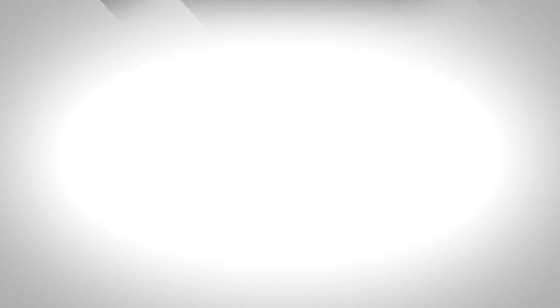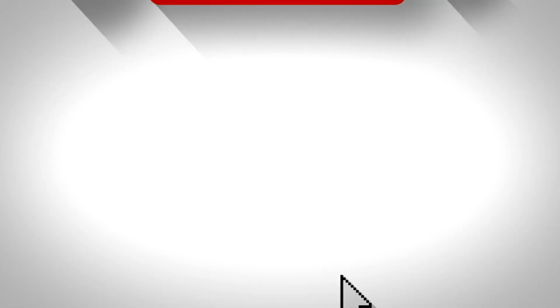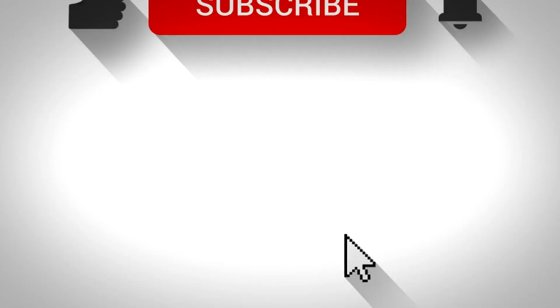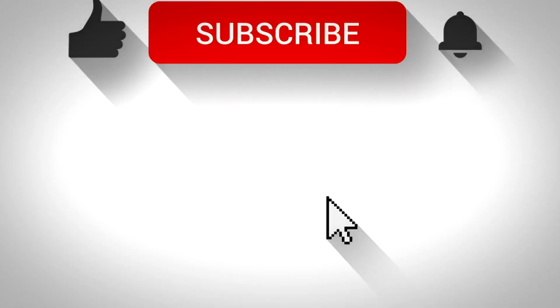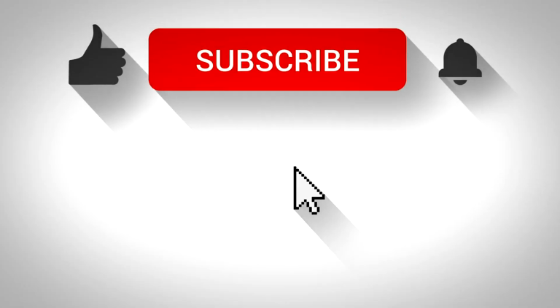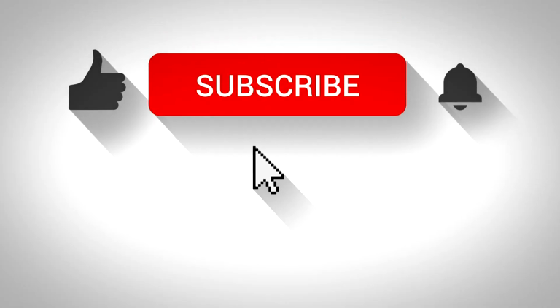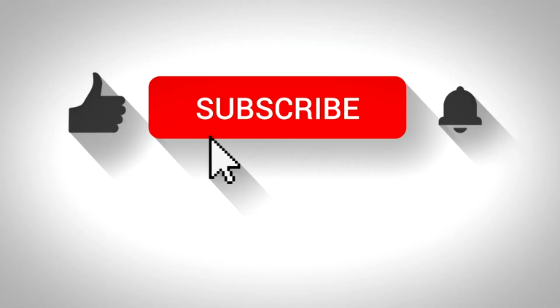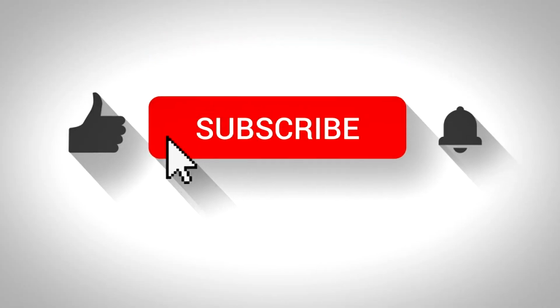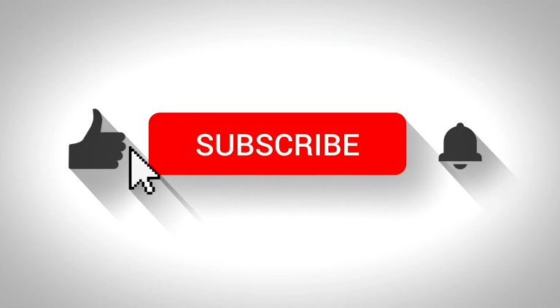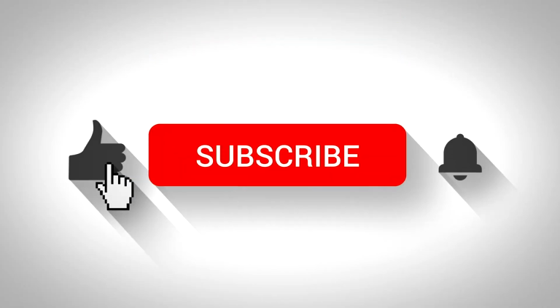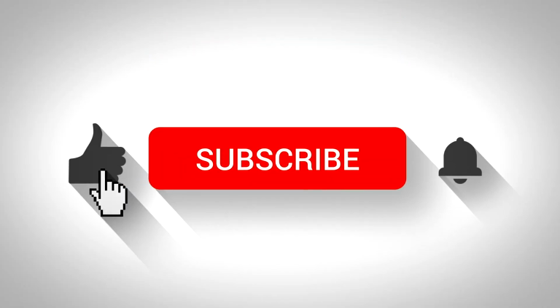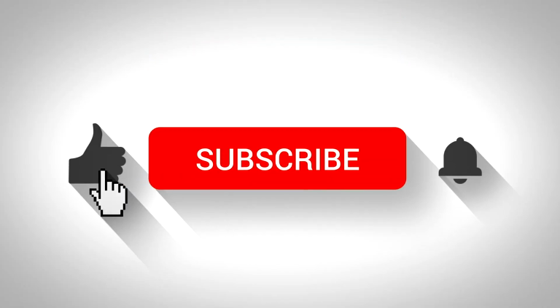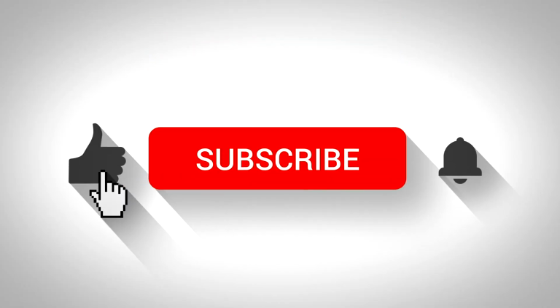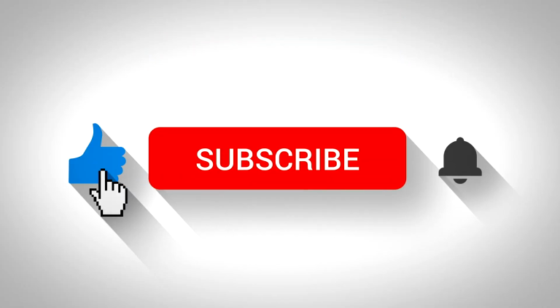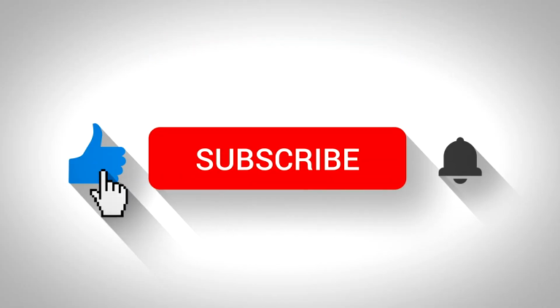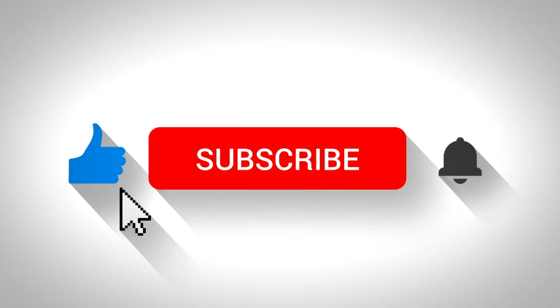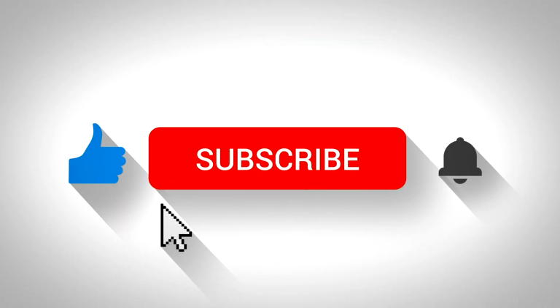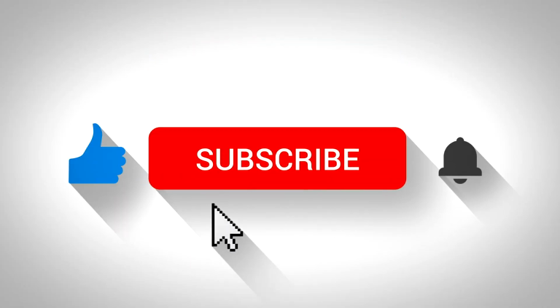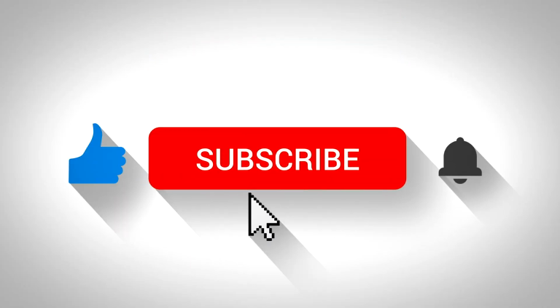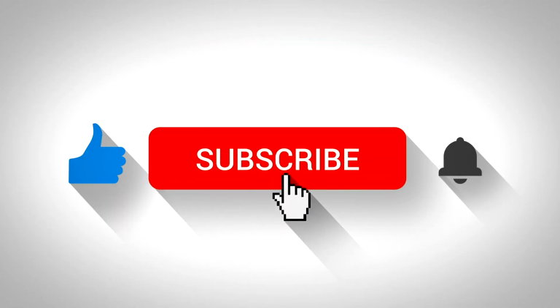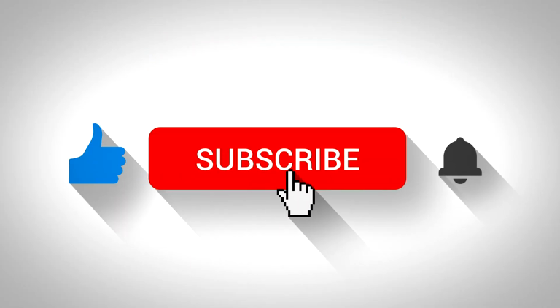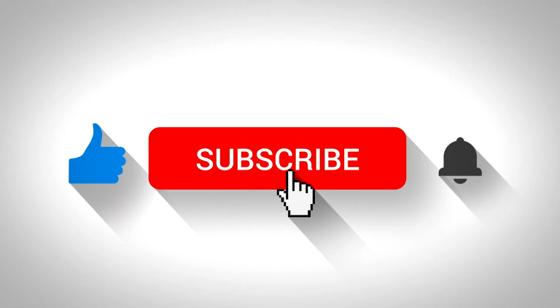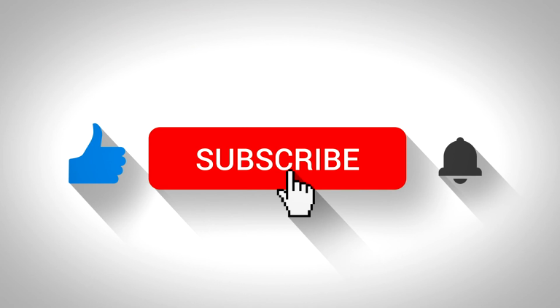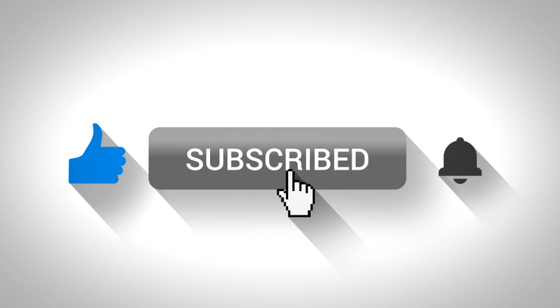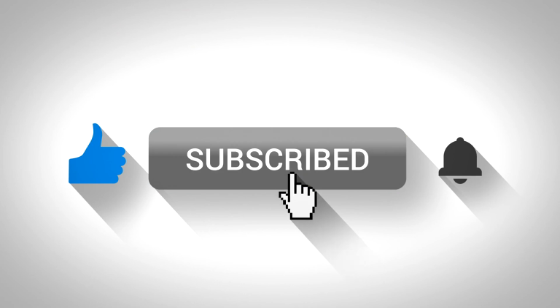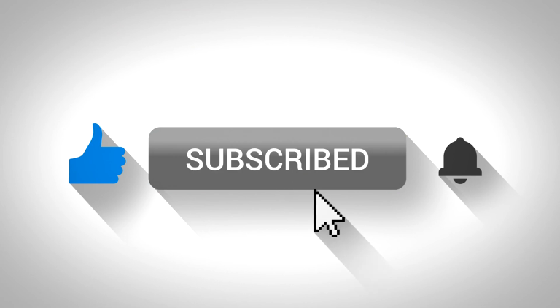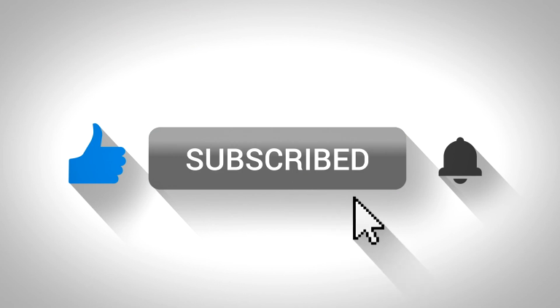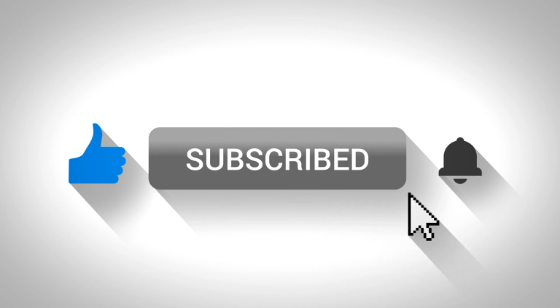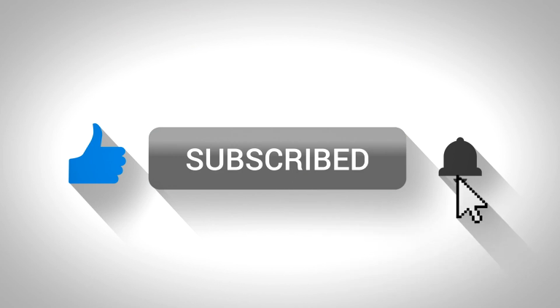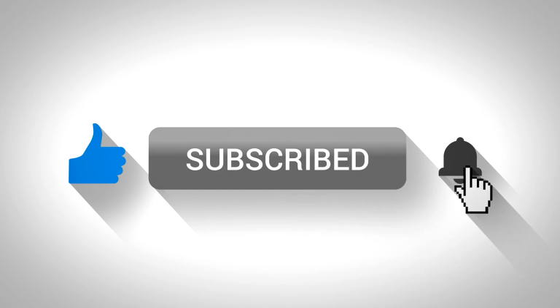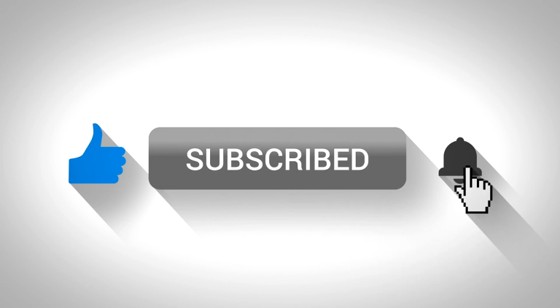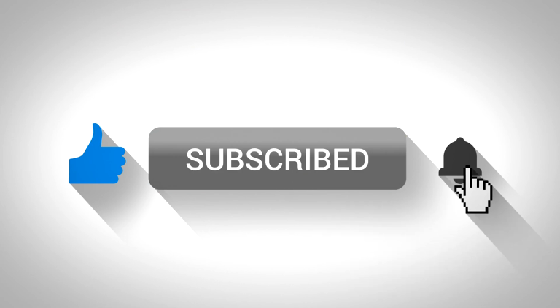Don't forget to like, subscribe, and hit the bell for more tips and tricks.